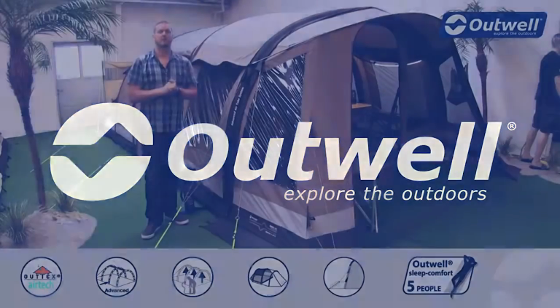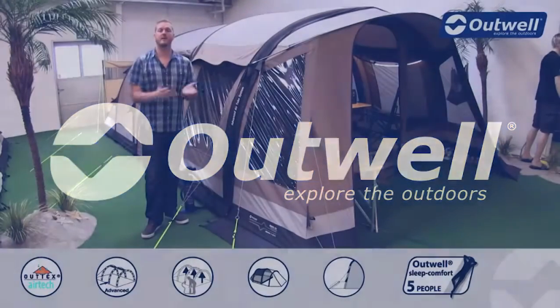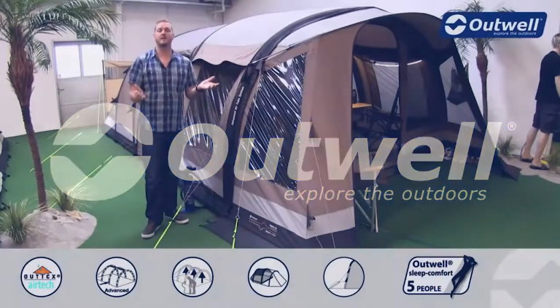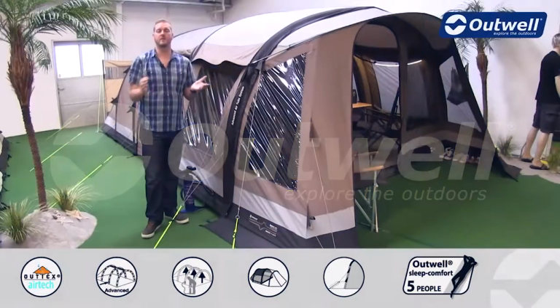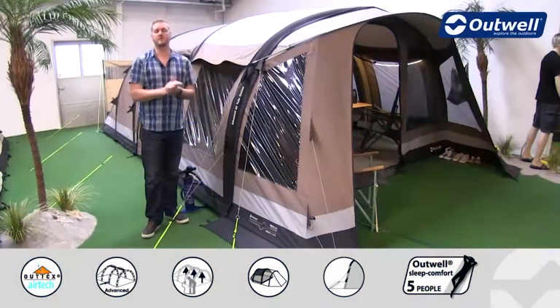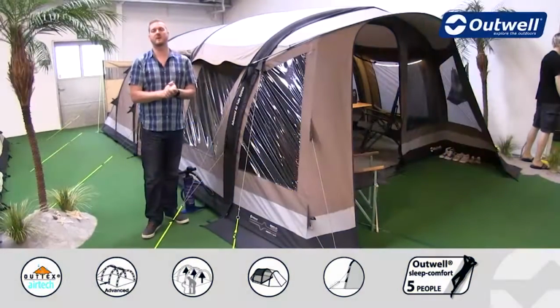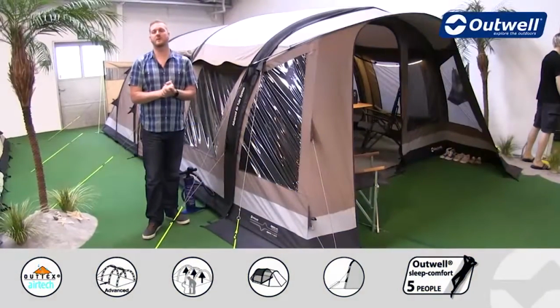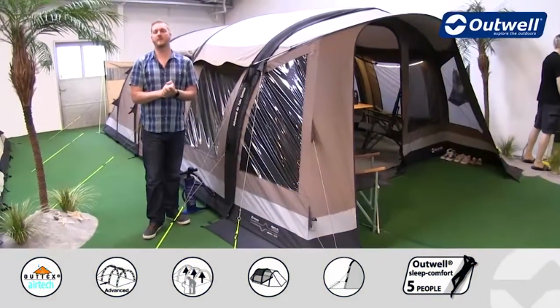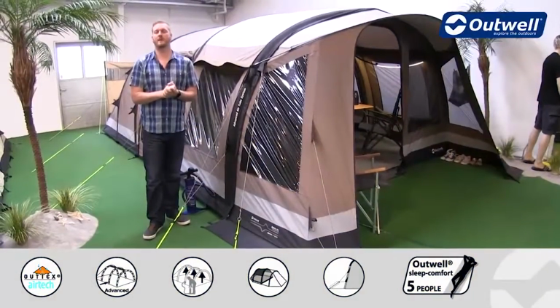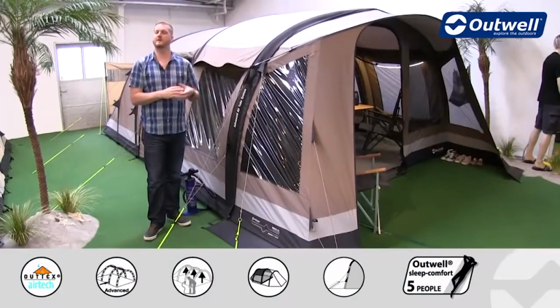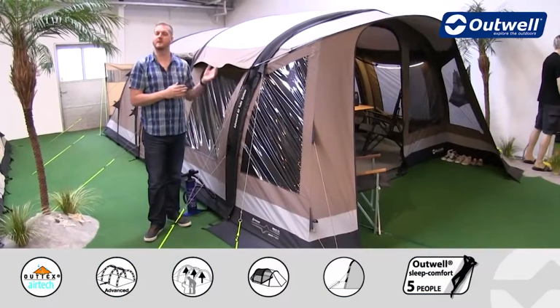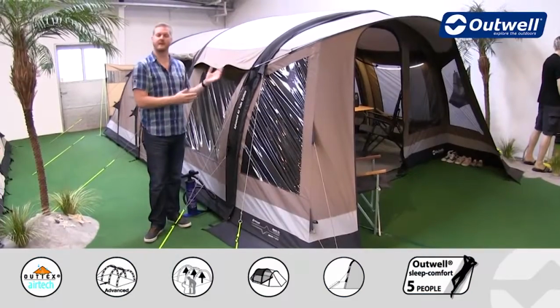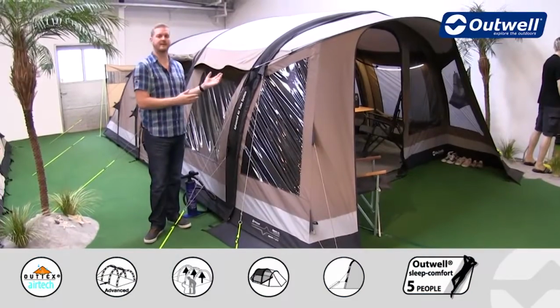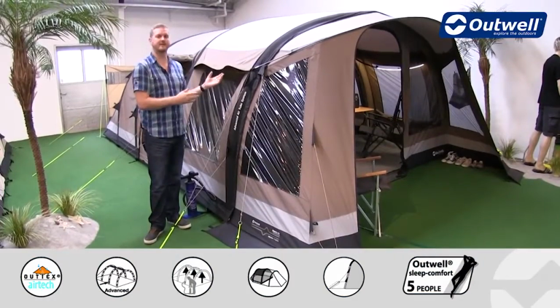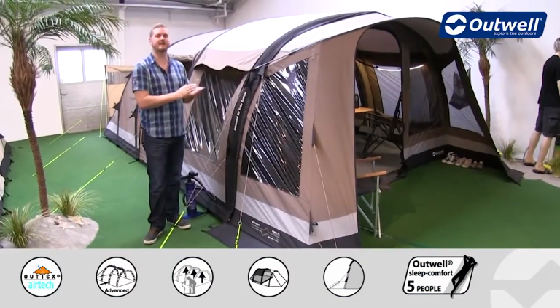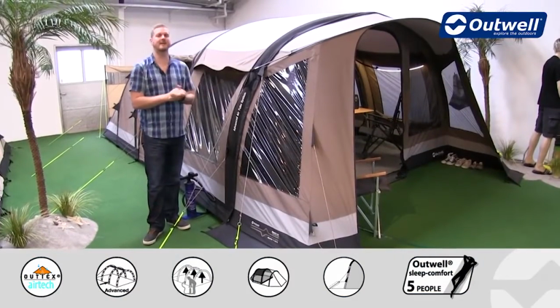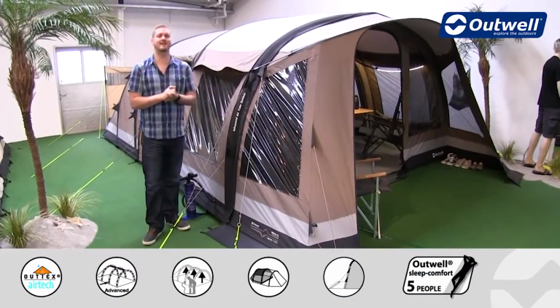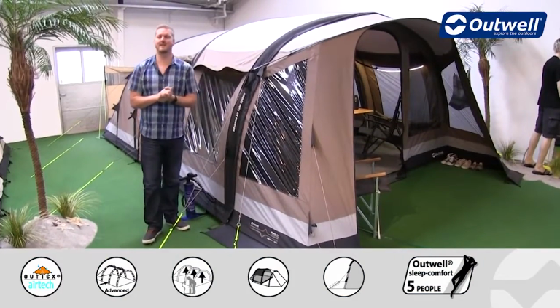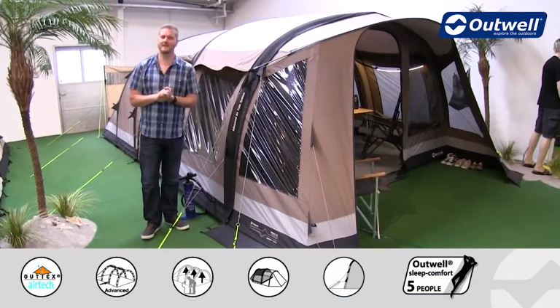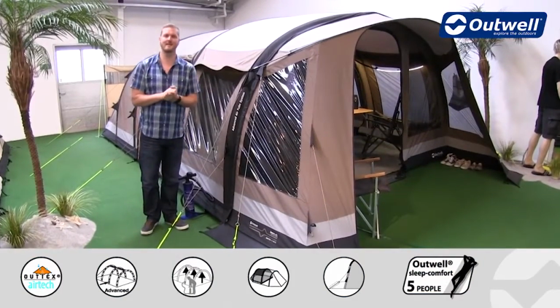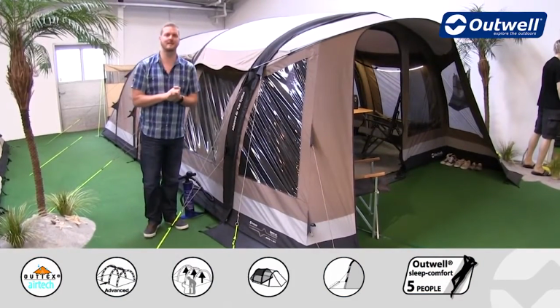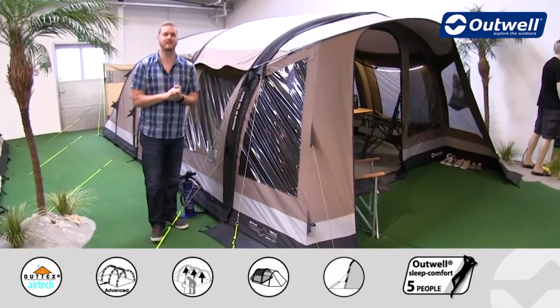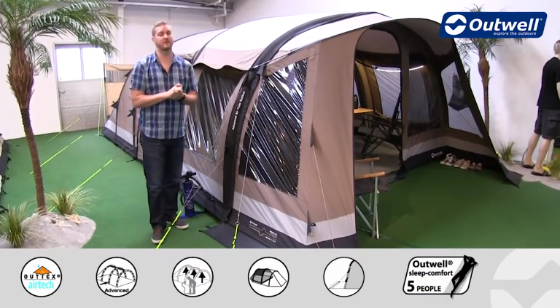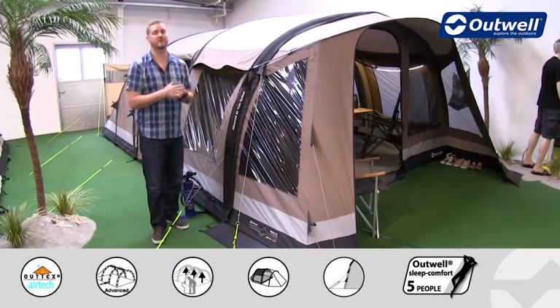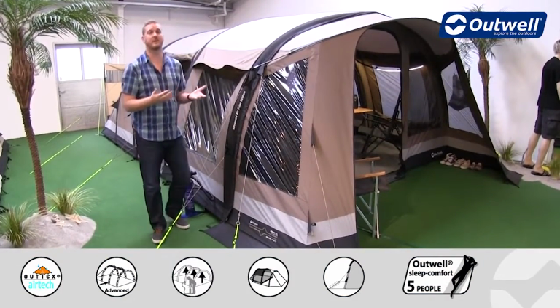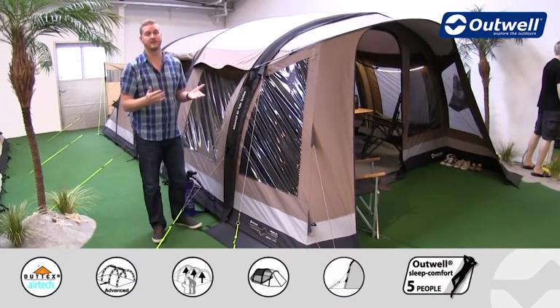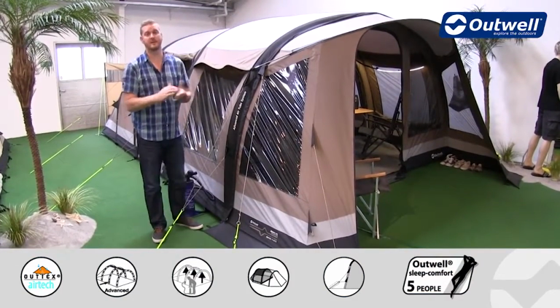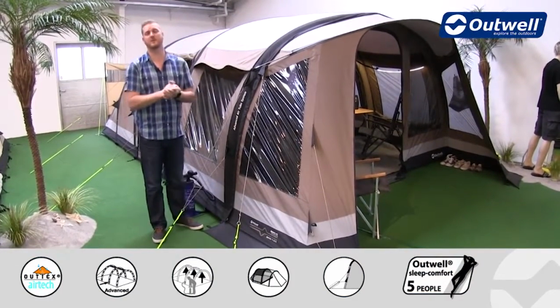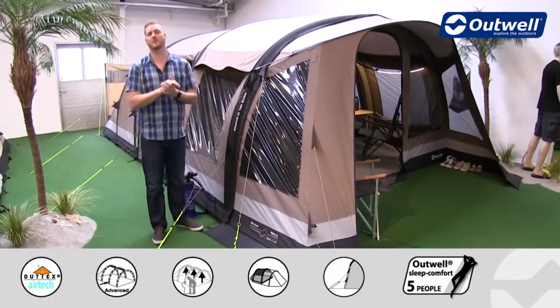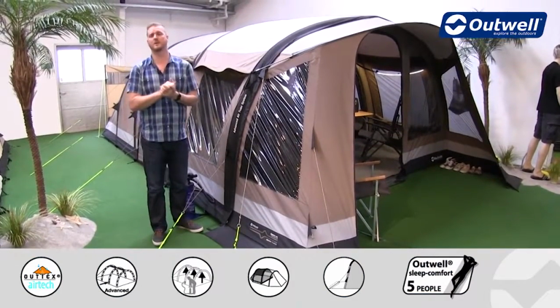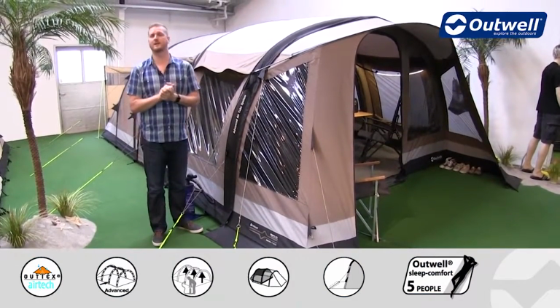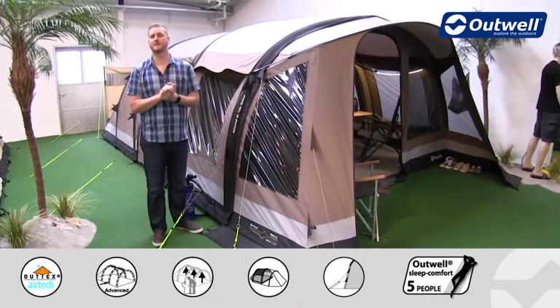Hi and welcome to Outwell and to the Harrier 6 S.A.T.C. from our Smart Air Technical Cotton collection.